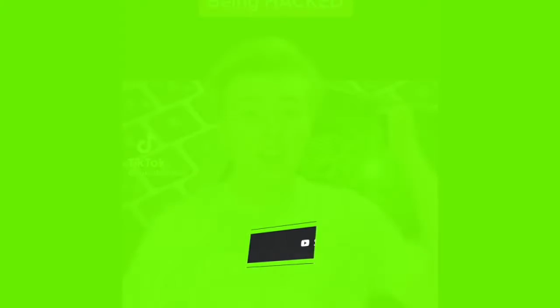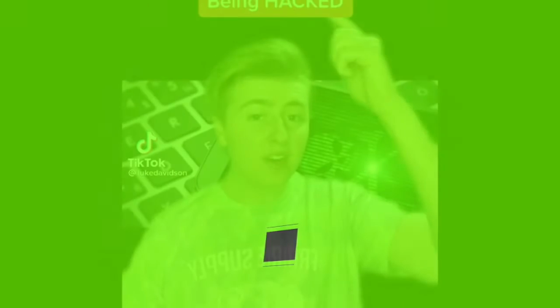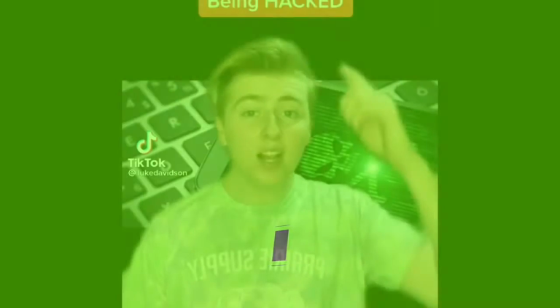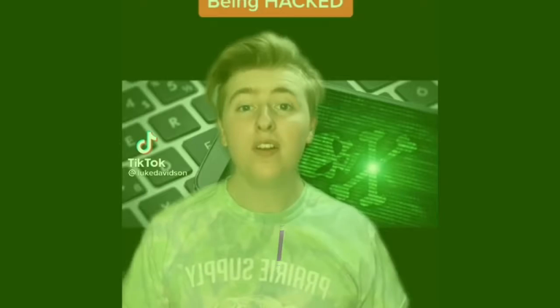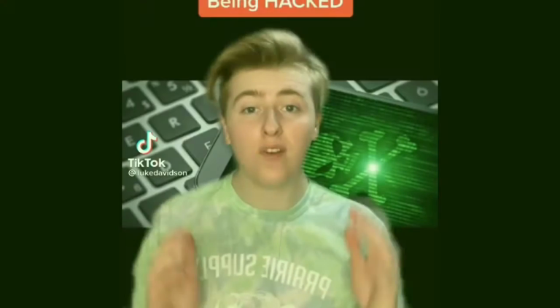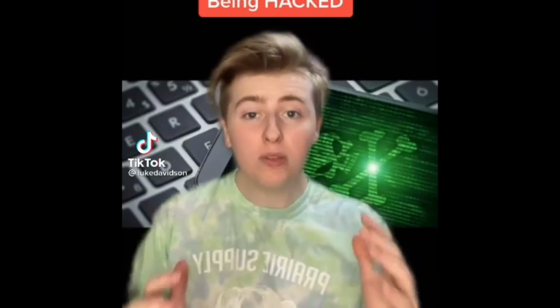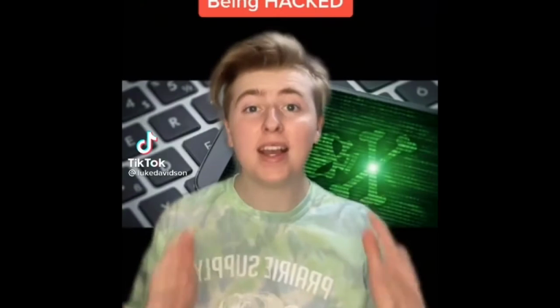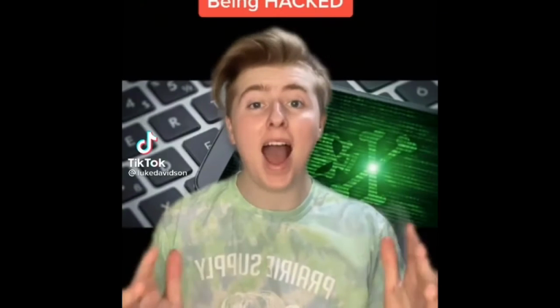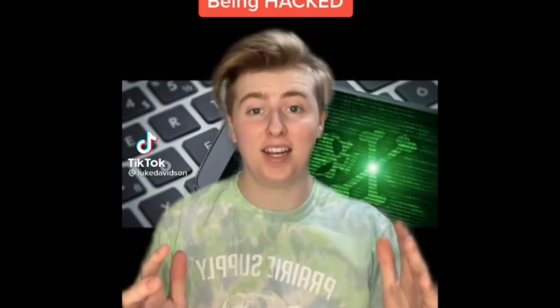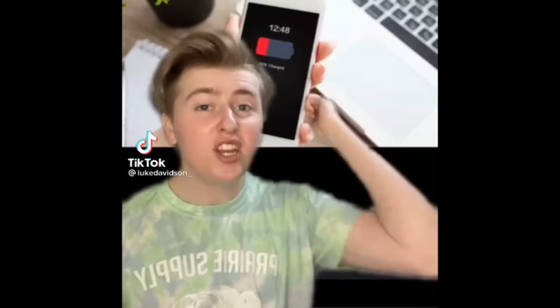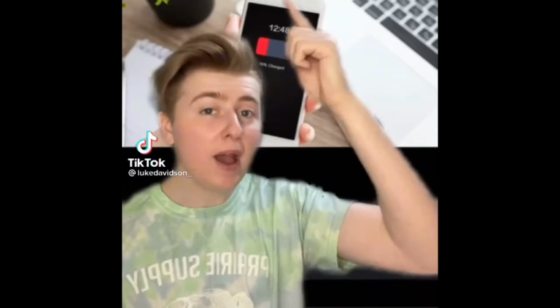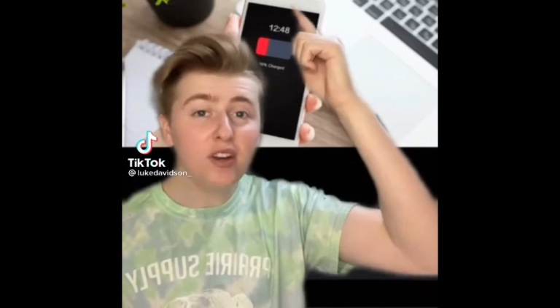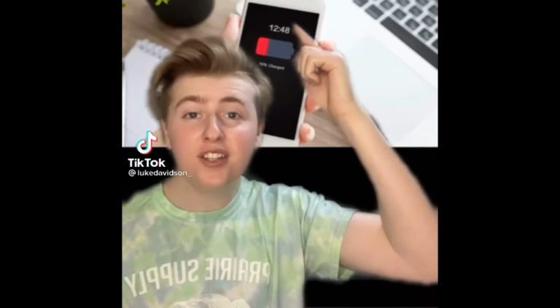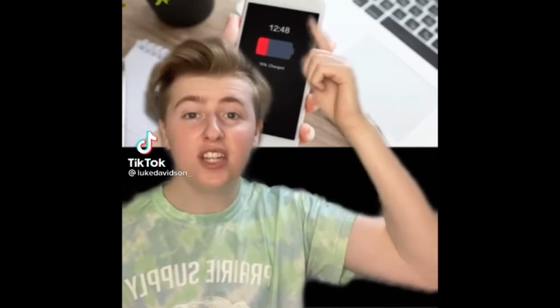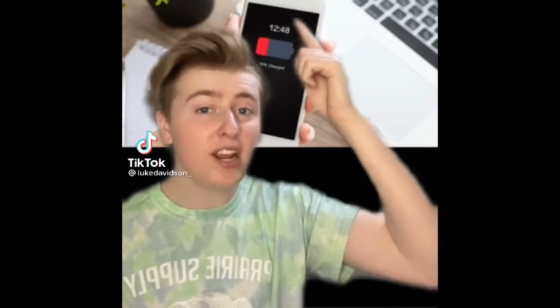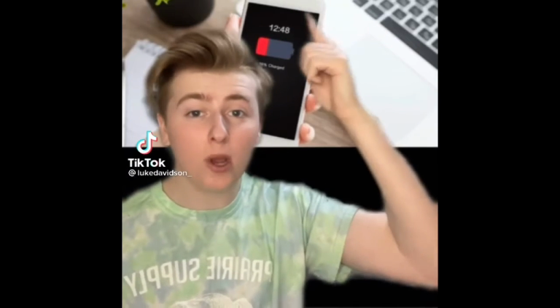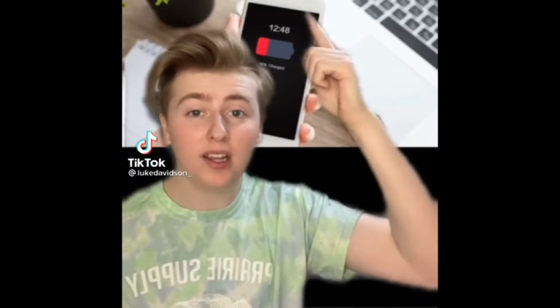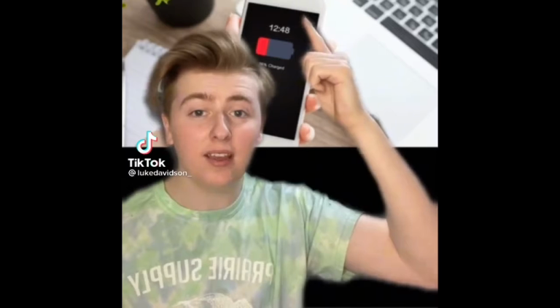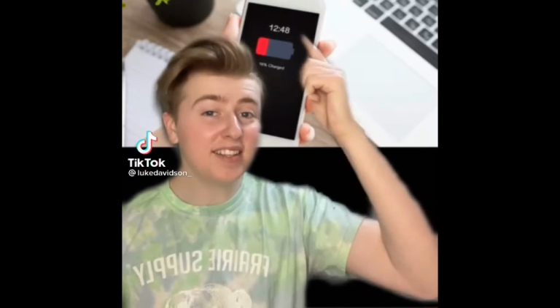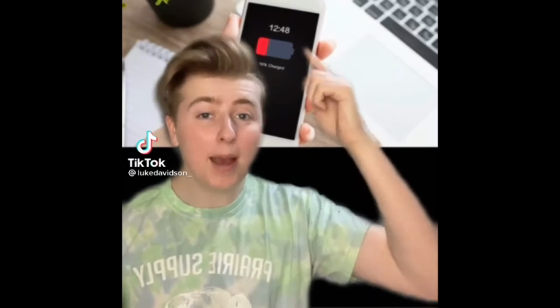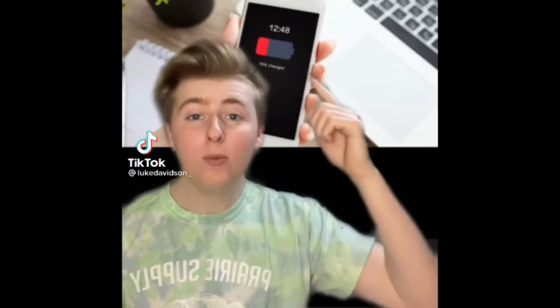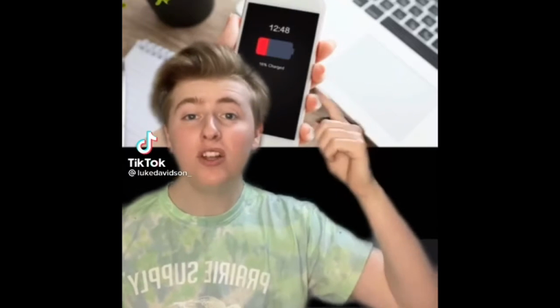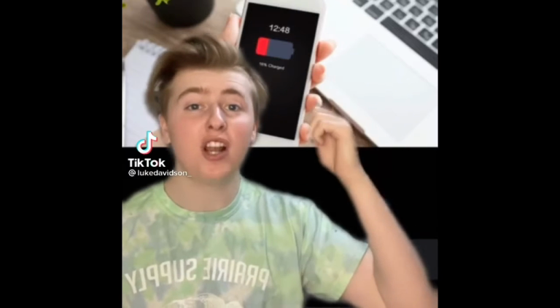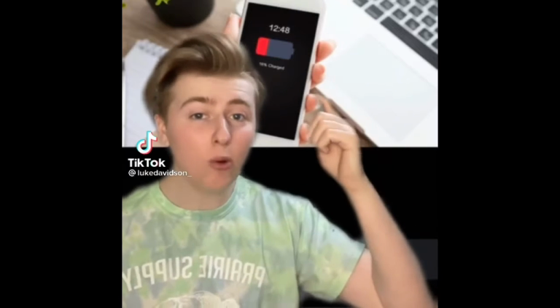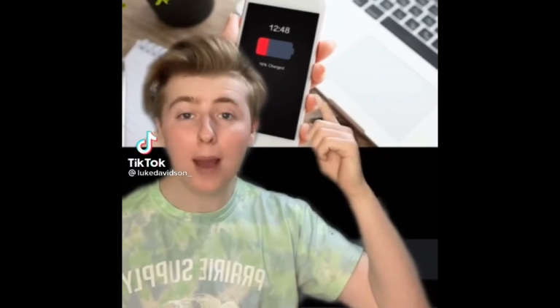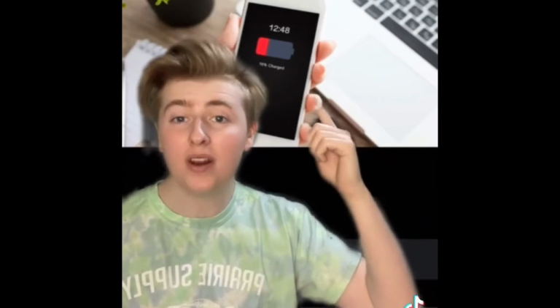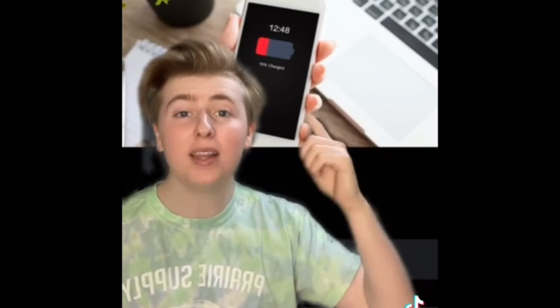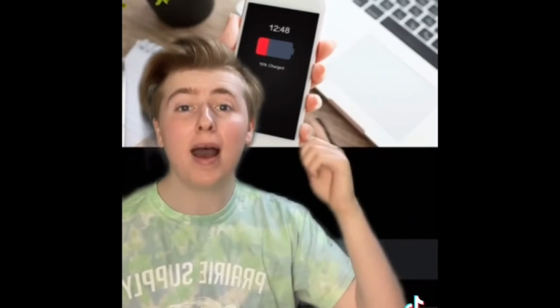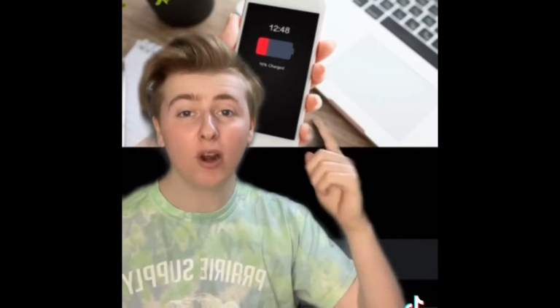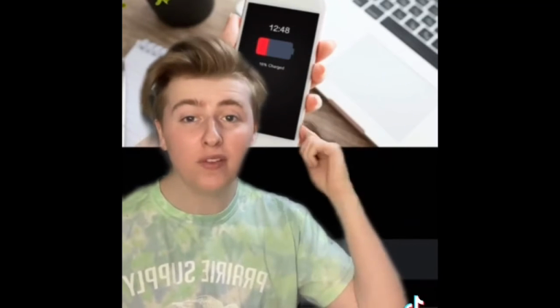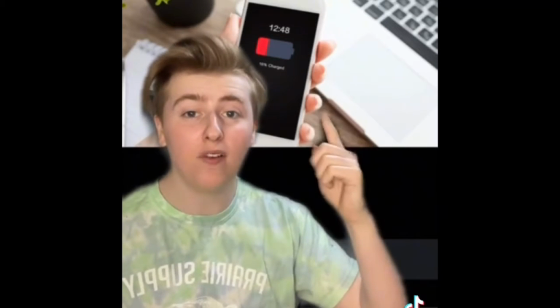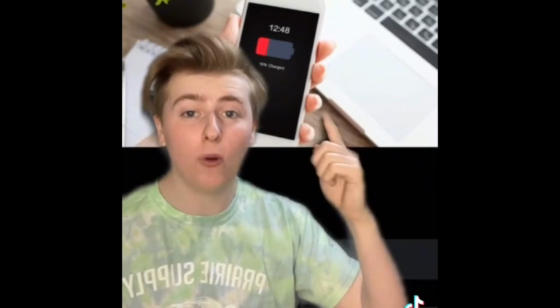Here's how to tell if your phone is being hacked. Your battery starts to drain quickly. This can happen when there's an unknown app running in the background of your phone.